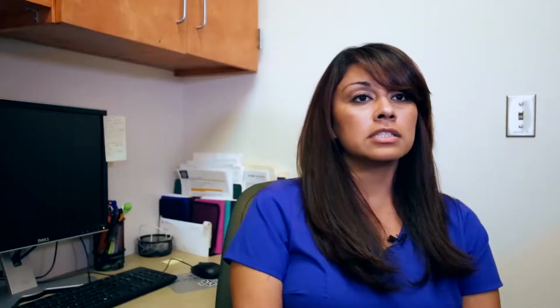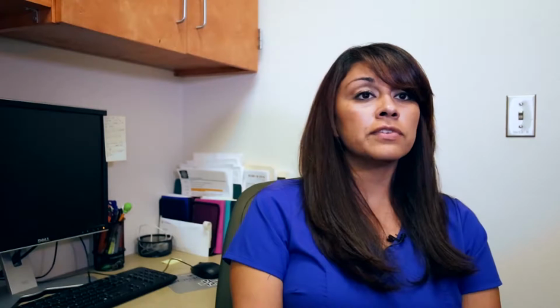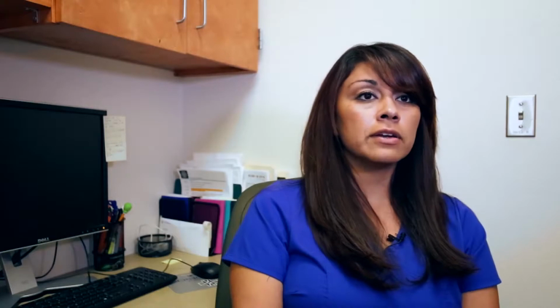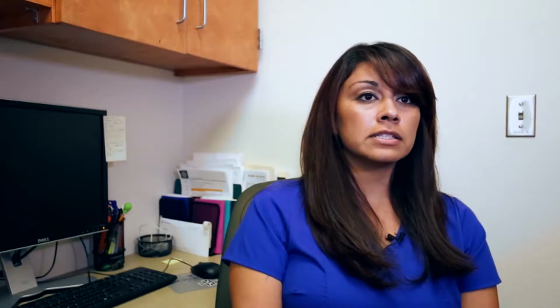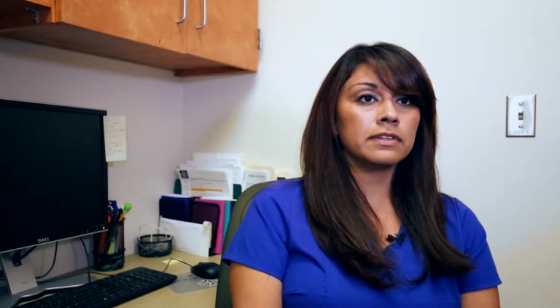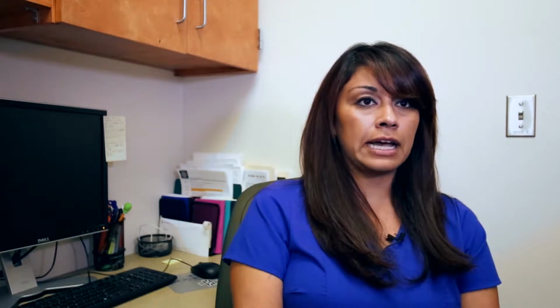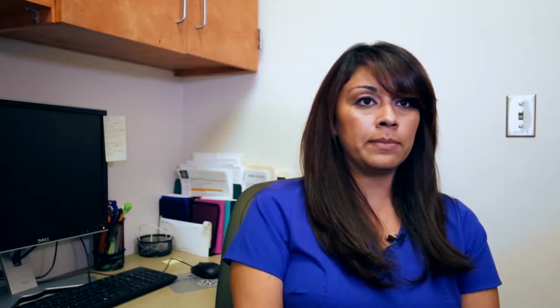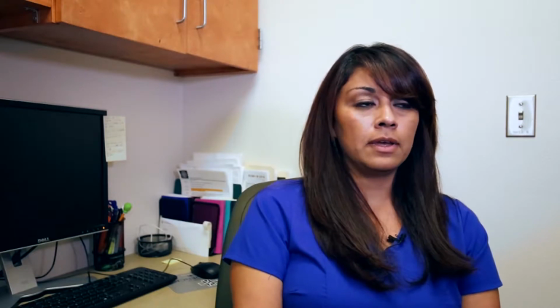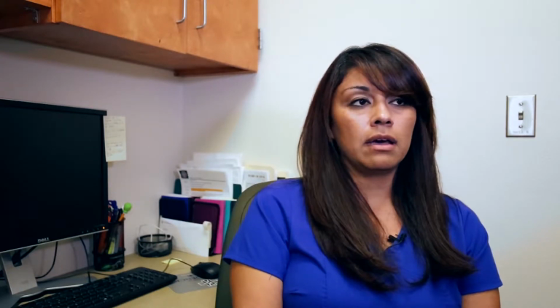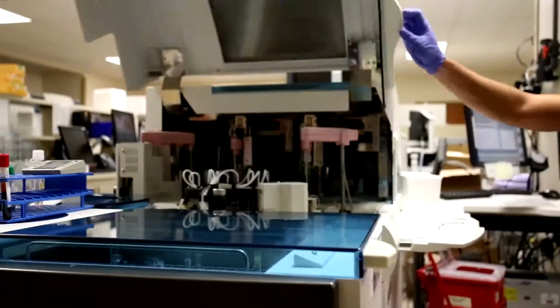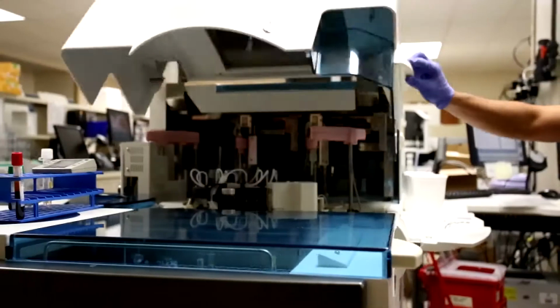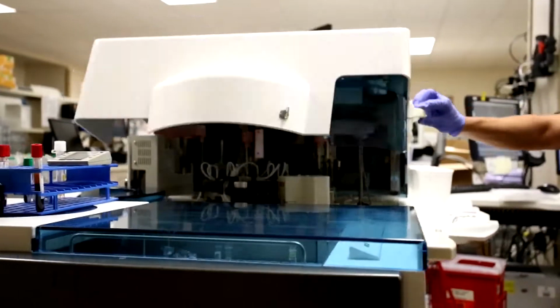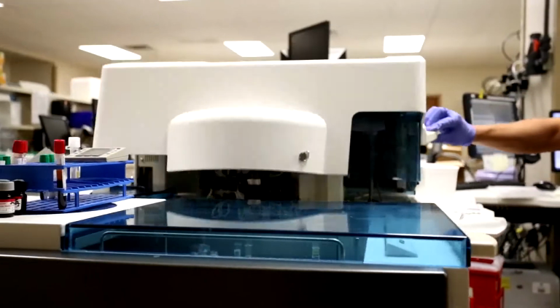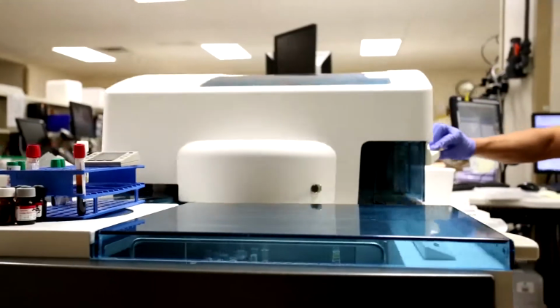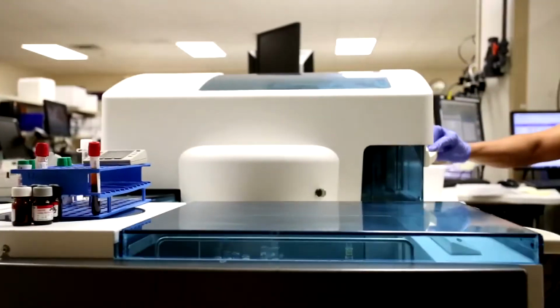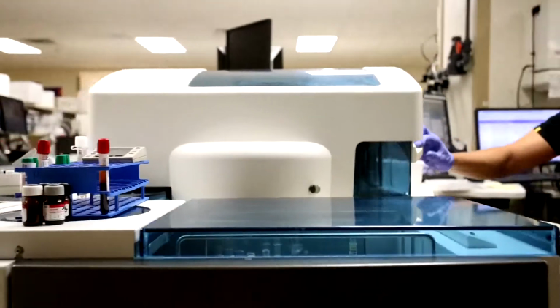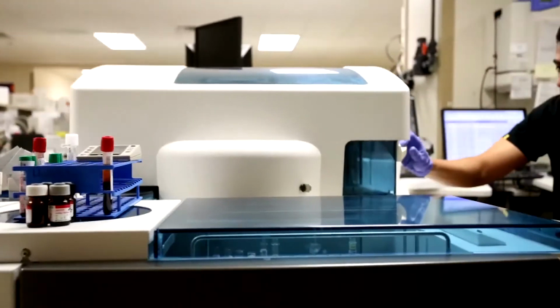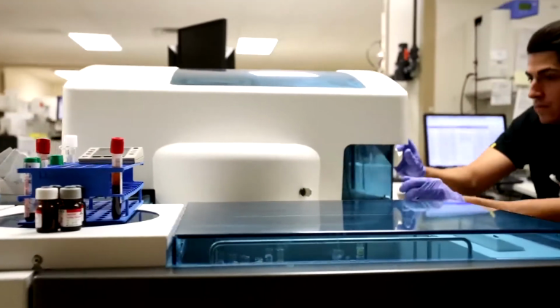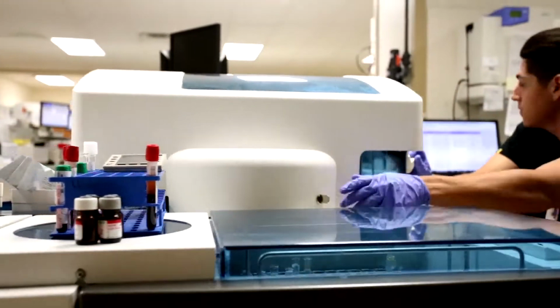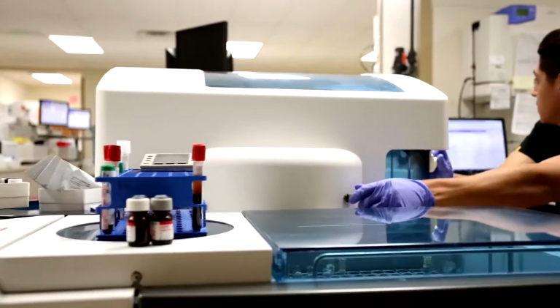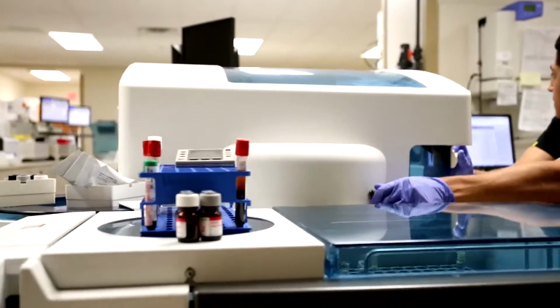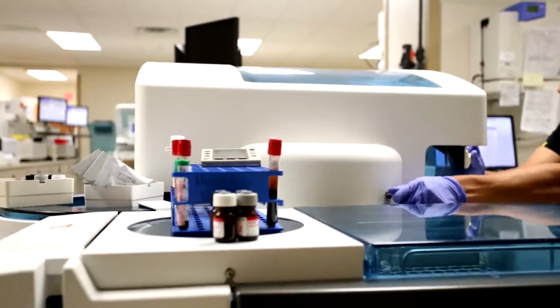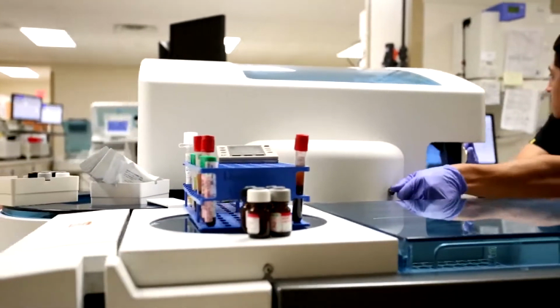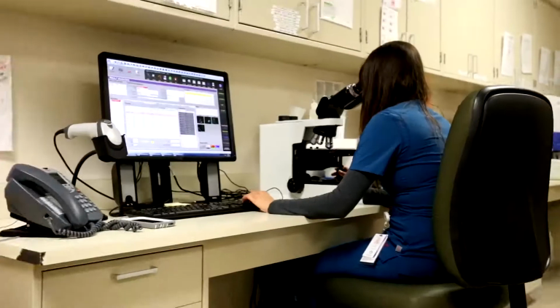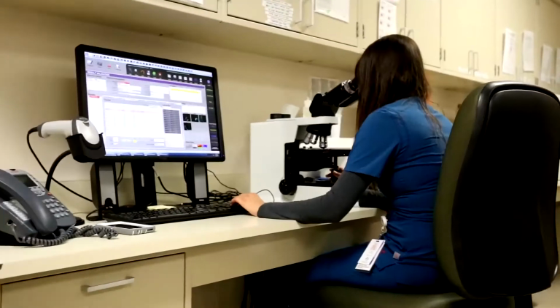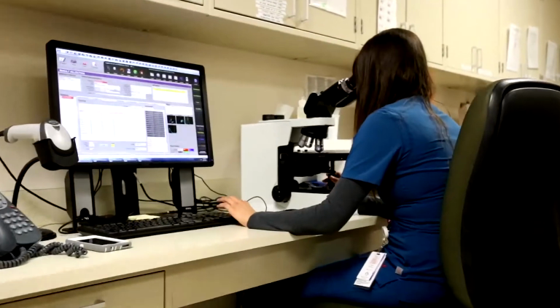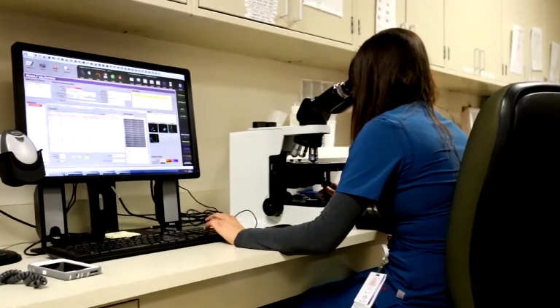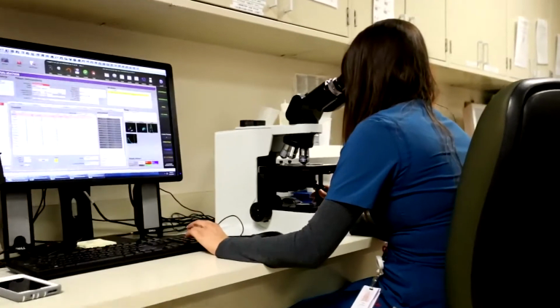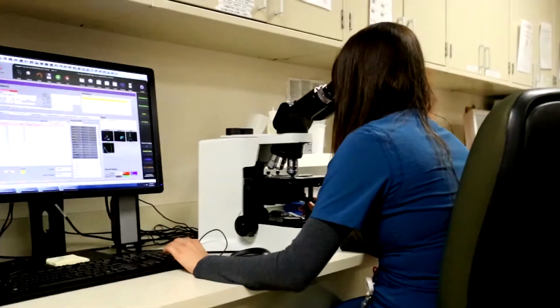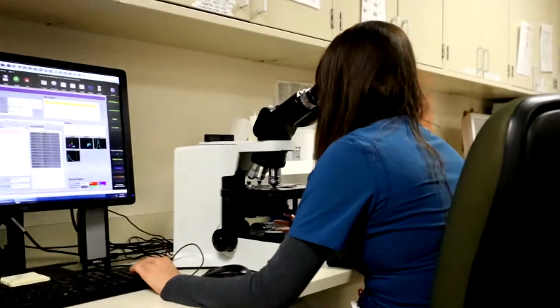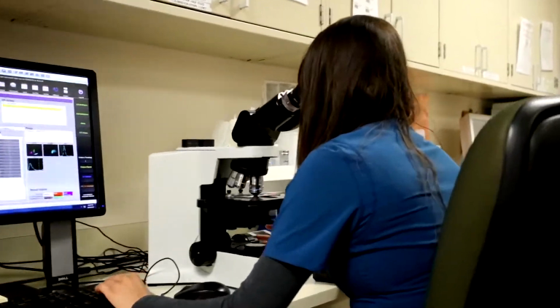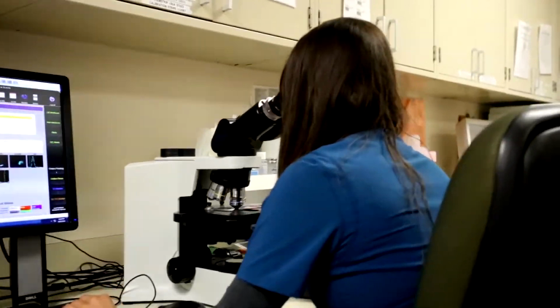There are different areas of the lab. There's hematology, blood bank, chemistry, and microbiology.